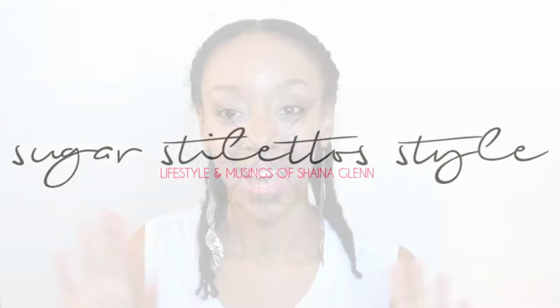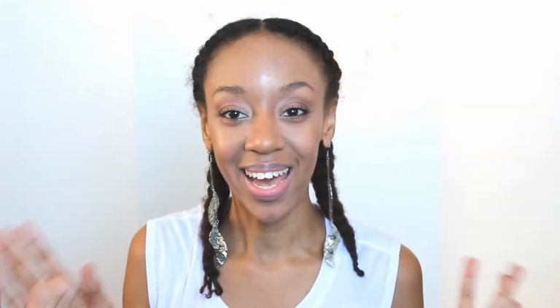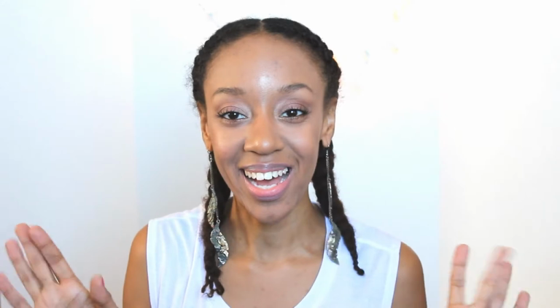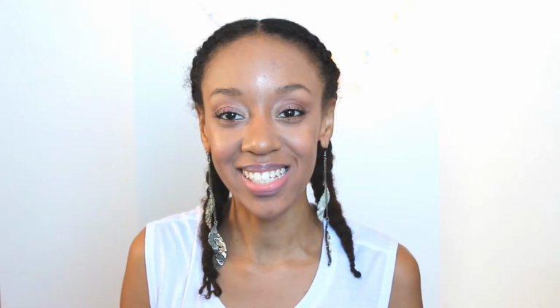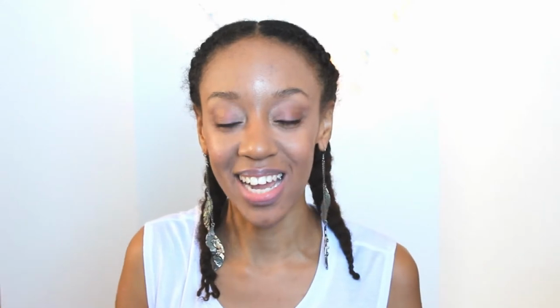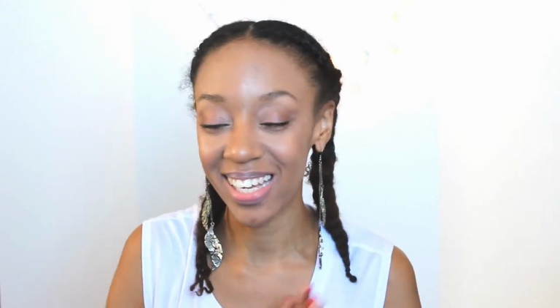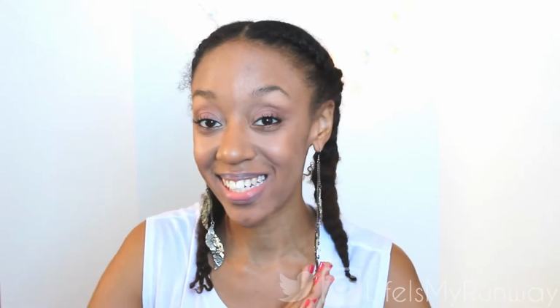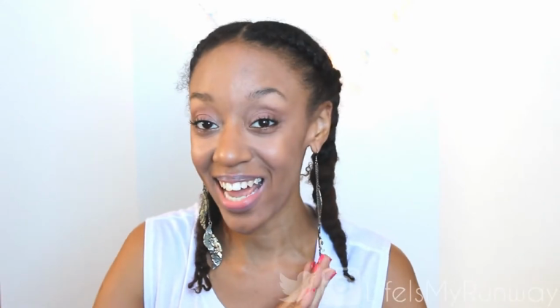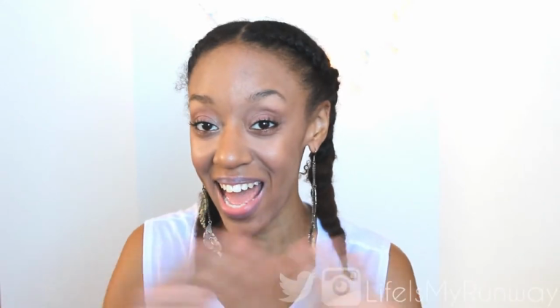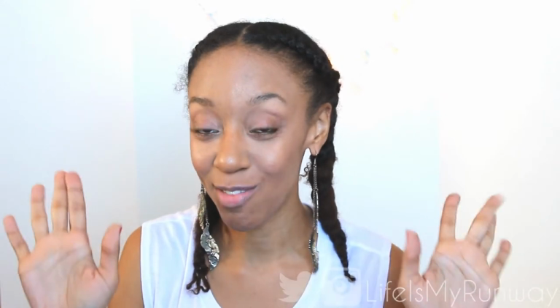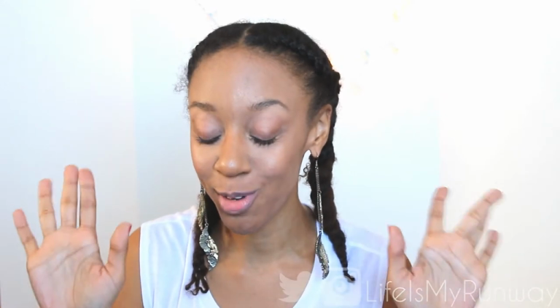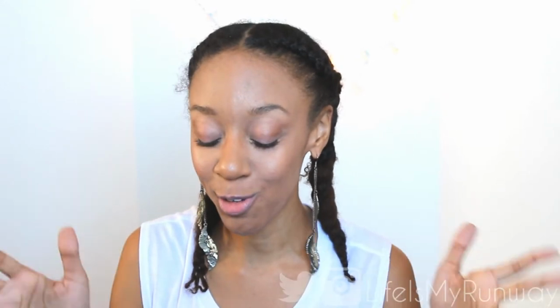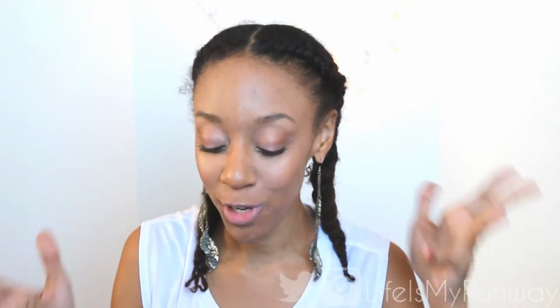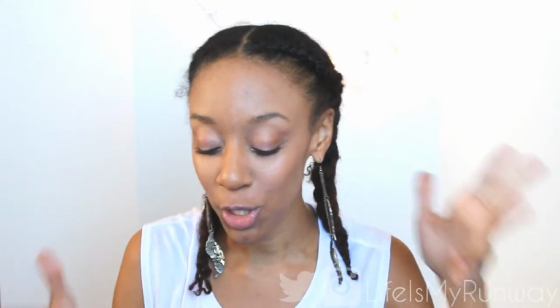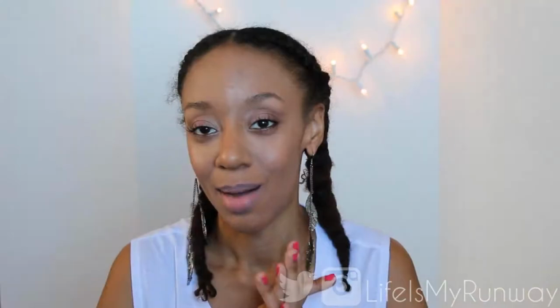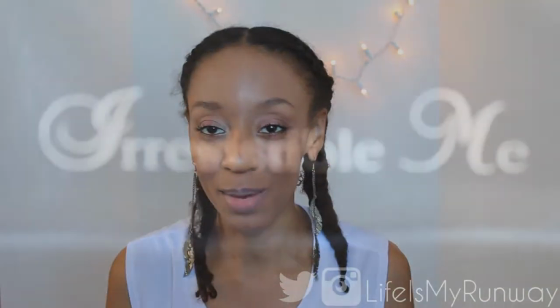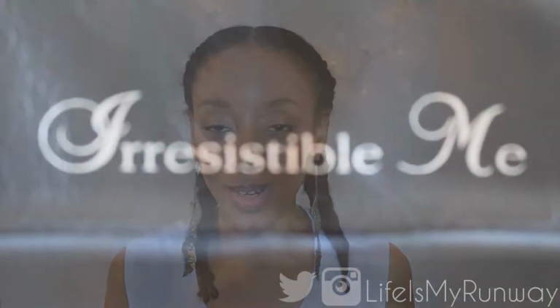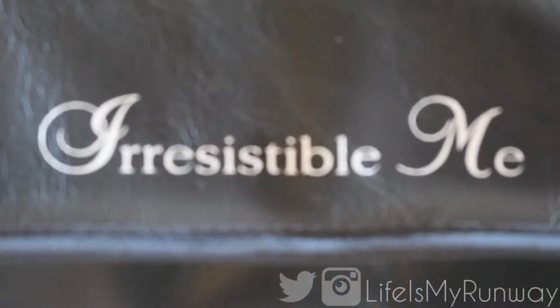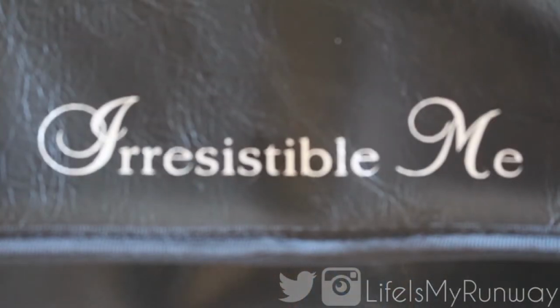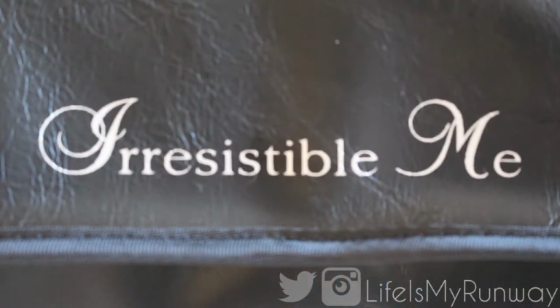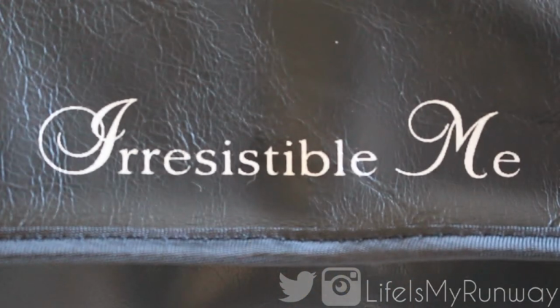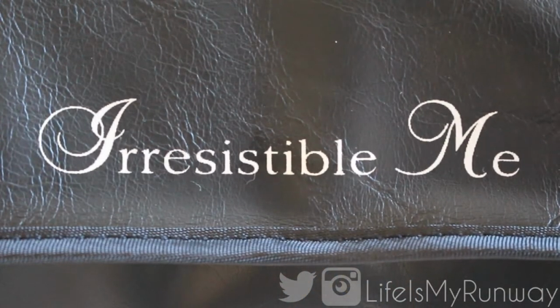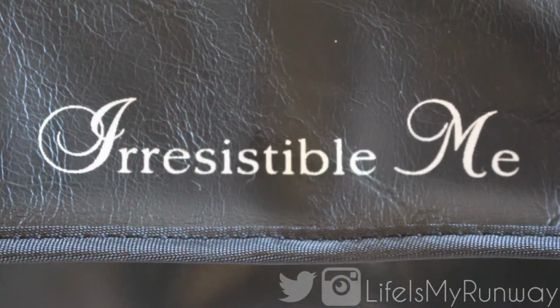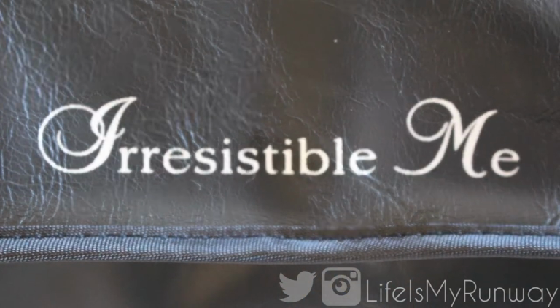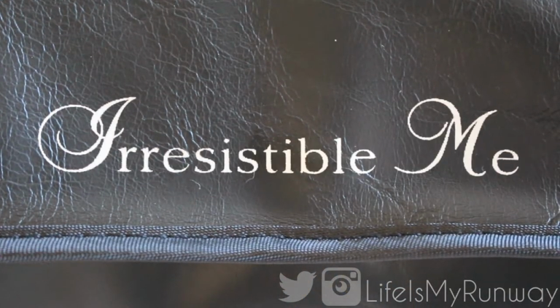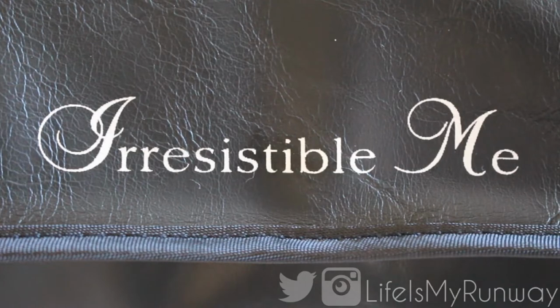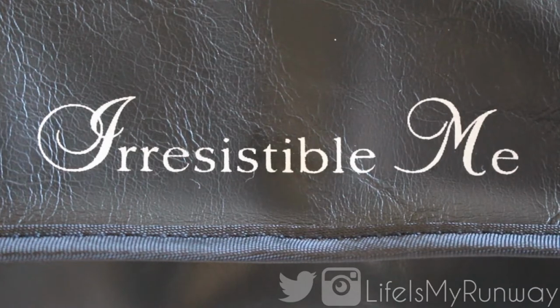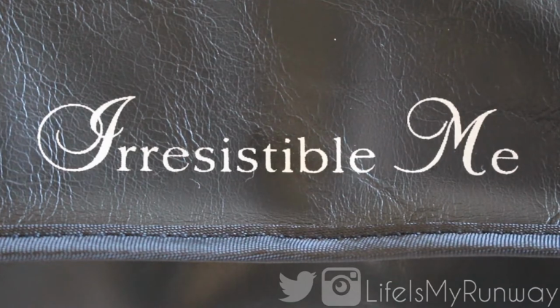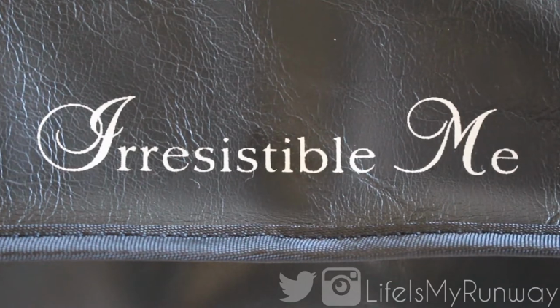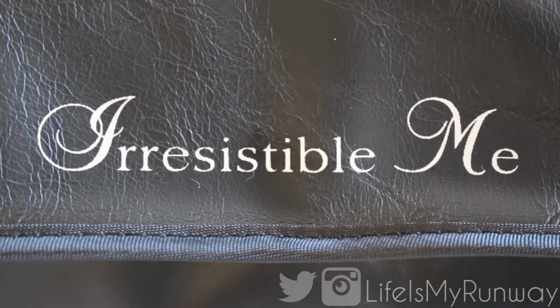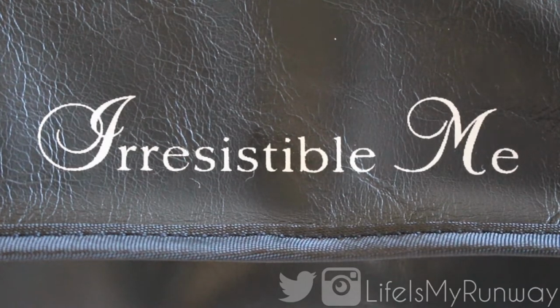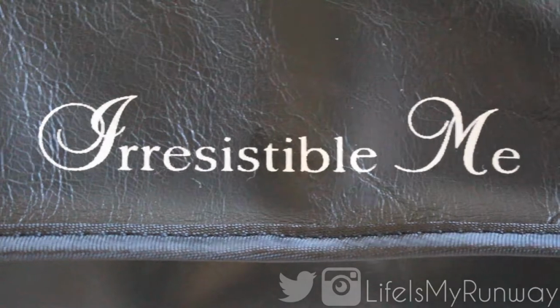Hey guys, it's Shayna and today I have a review for you. I'm going to be doing a review for the Irresistible Me 8-in-1 Curling Wand.